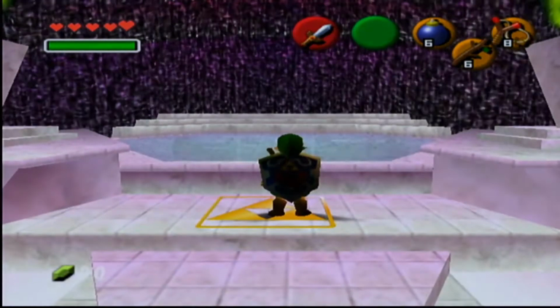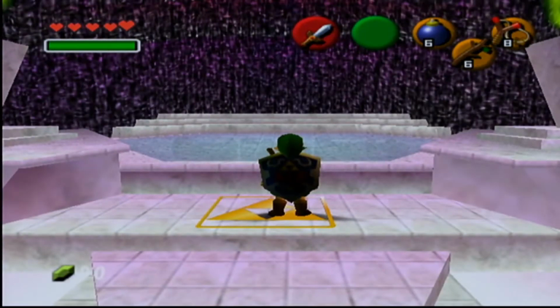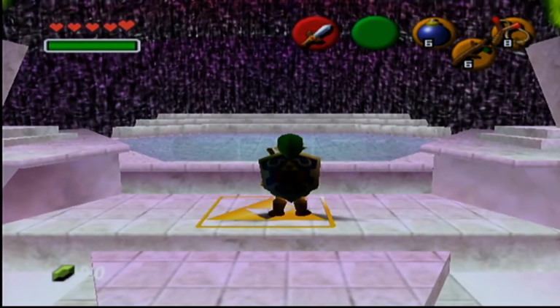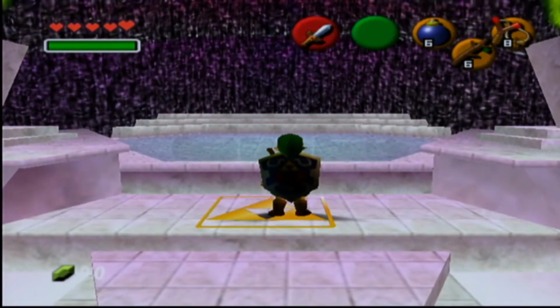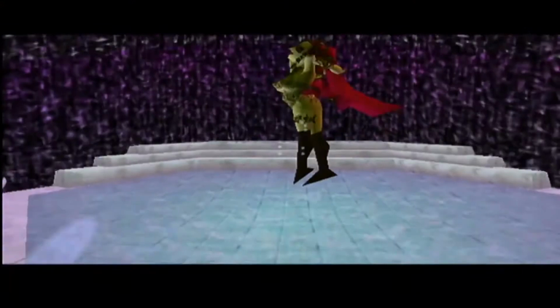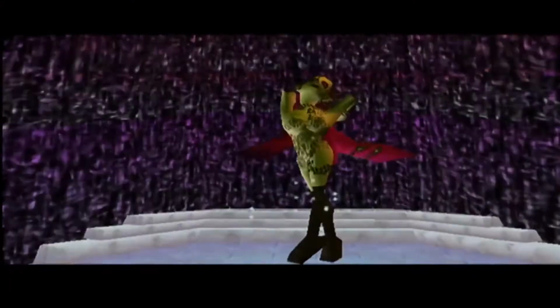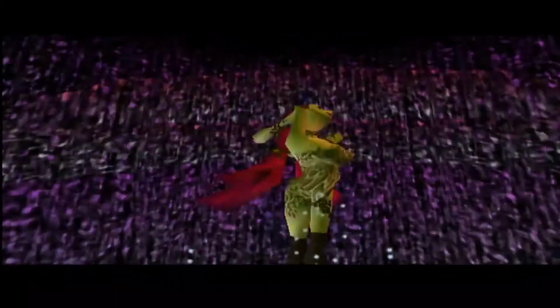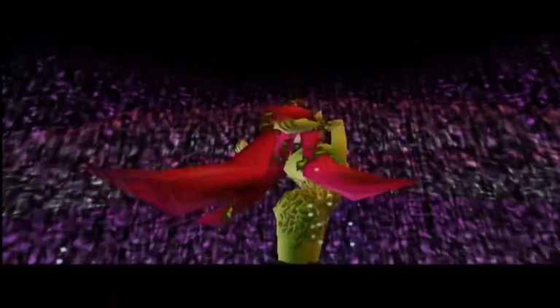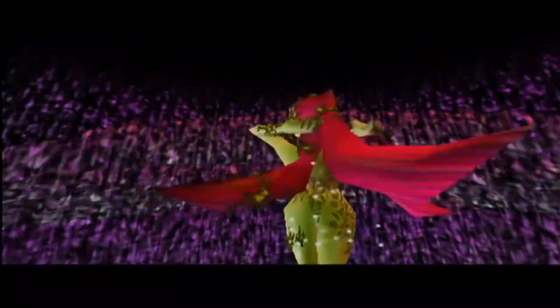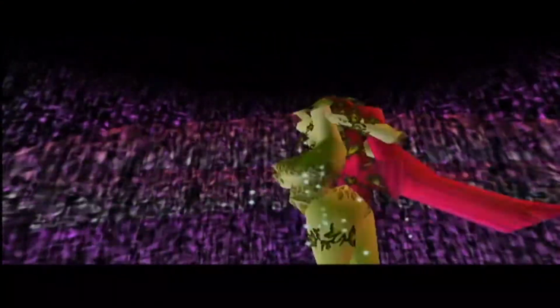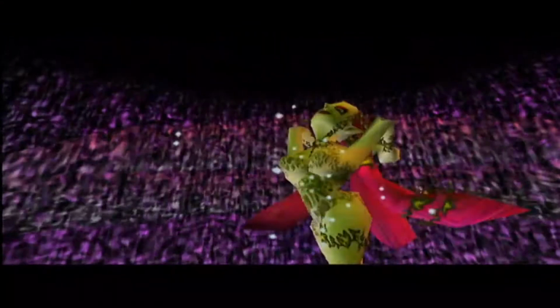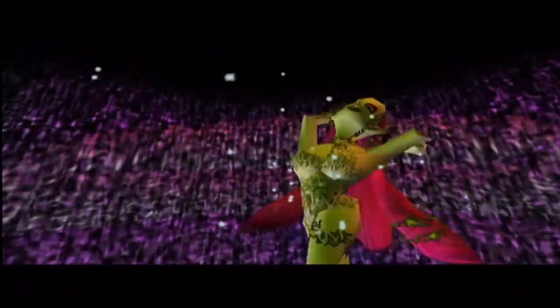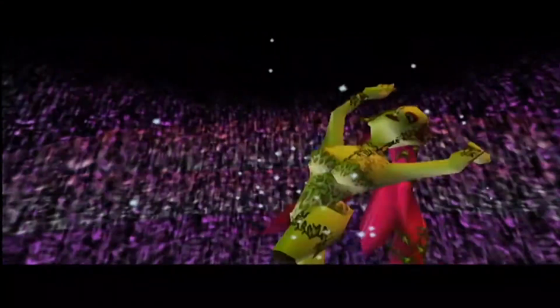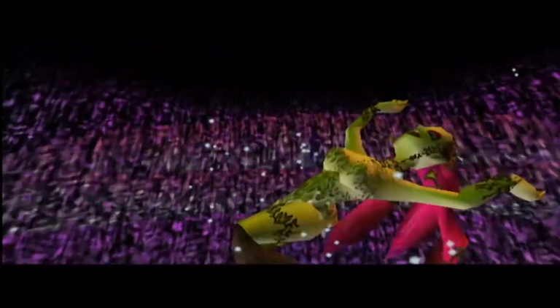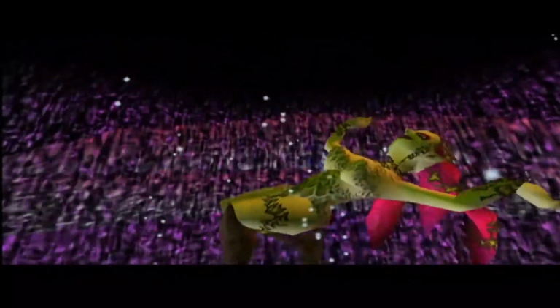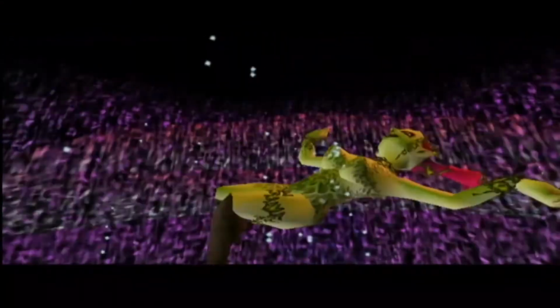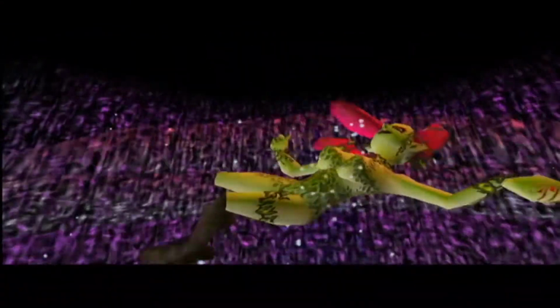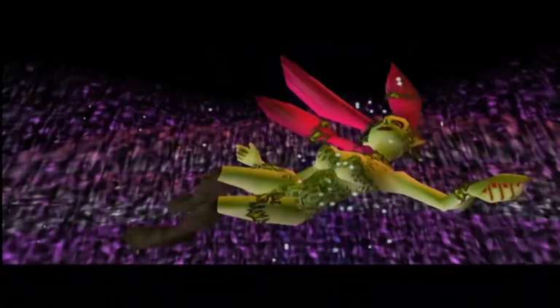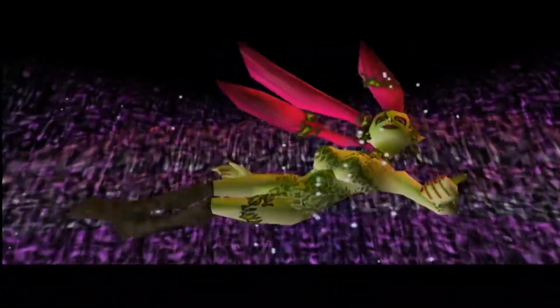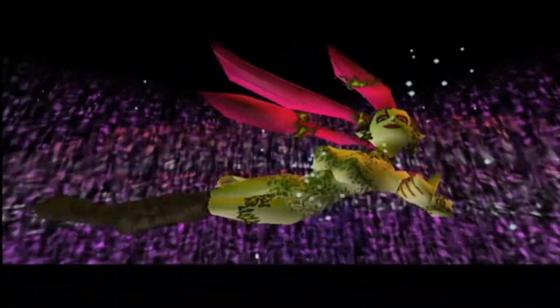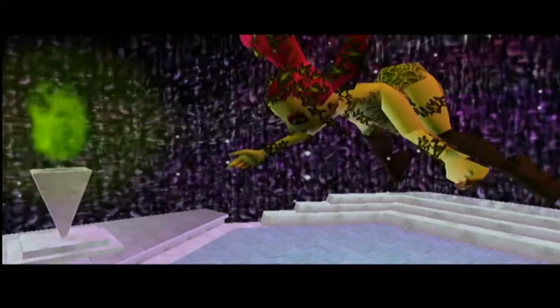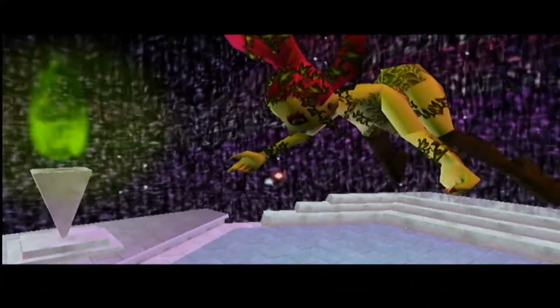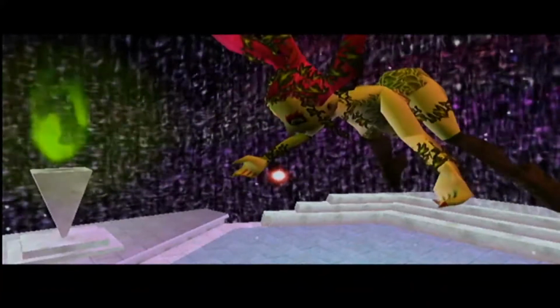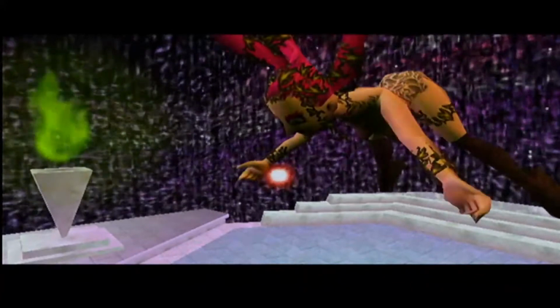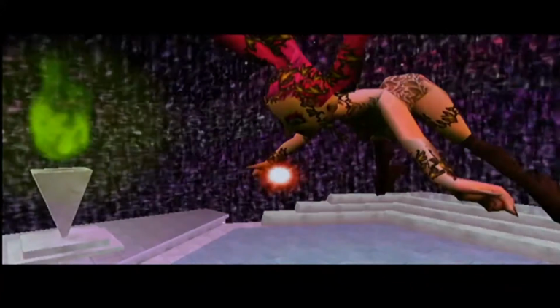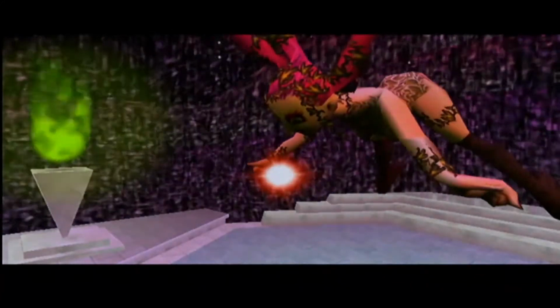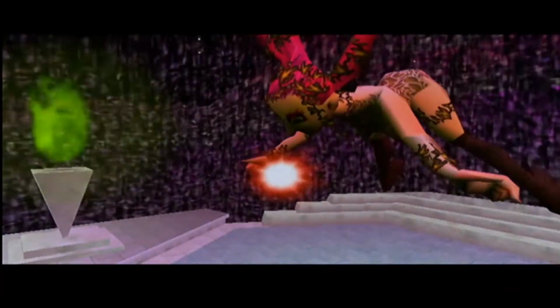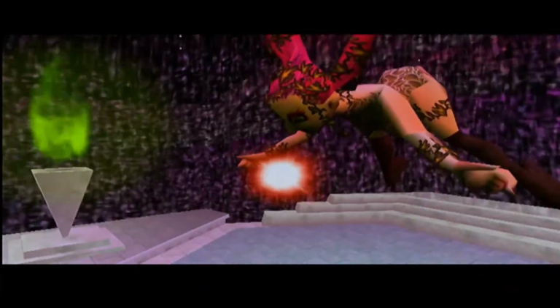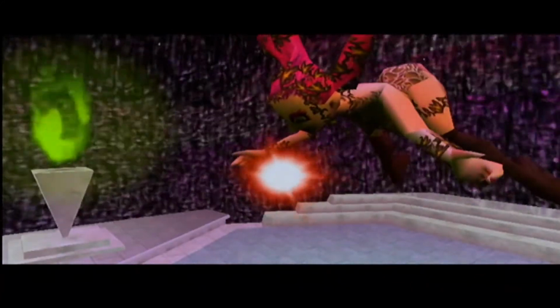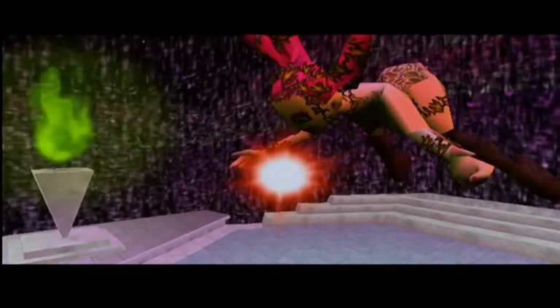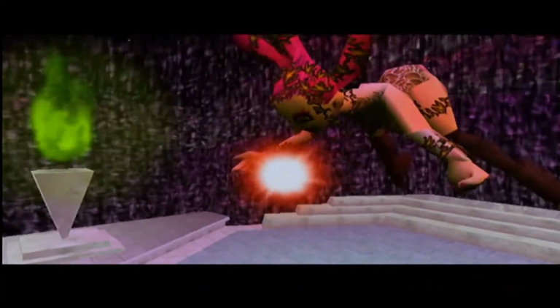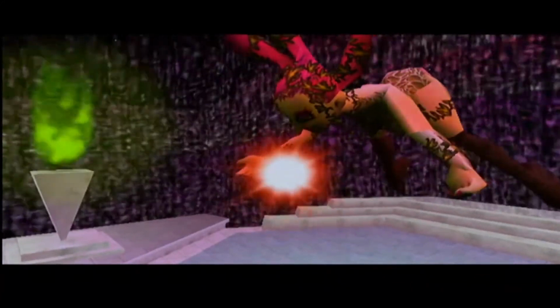Din's Fire can get you out of some pretty tight jams later in the game as it harms many enemies. It also enables you to enter the Shadow Temple later on as well.